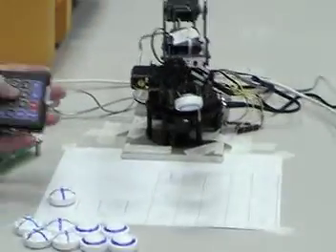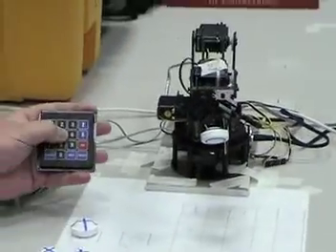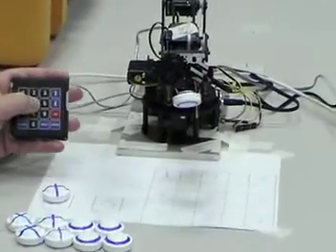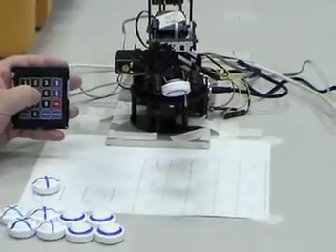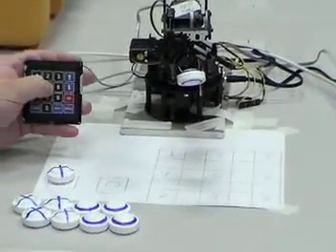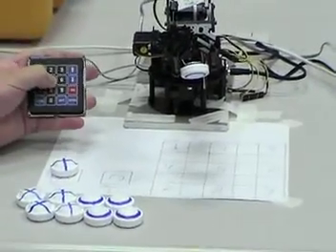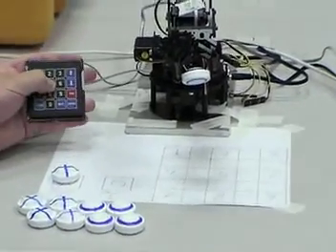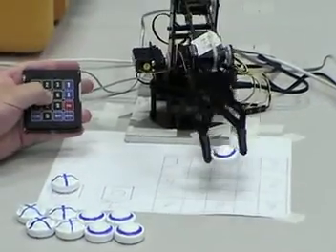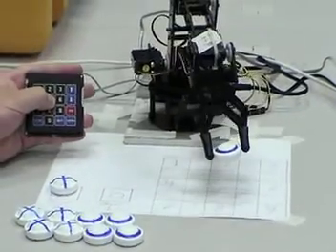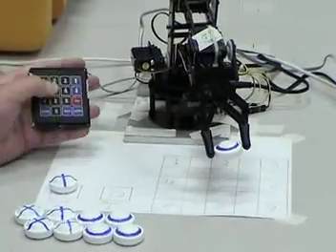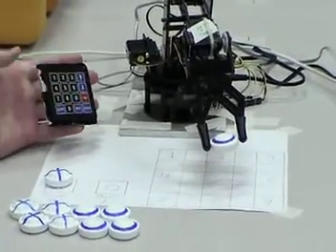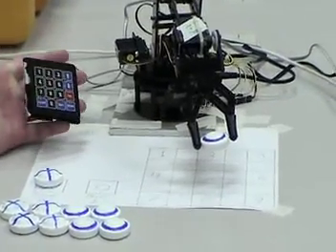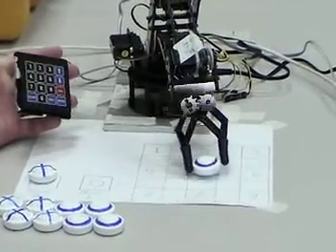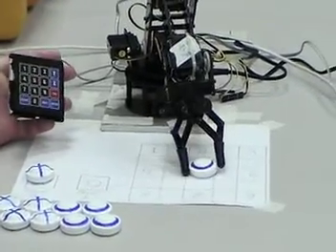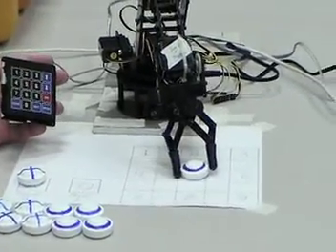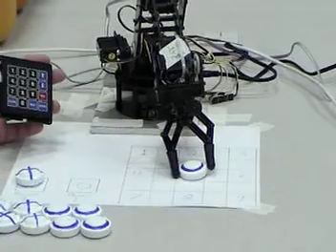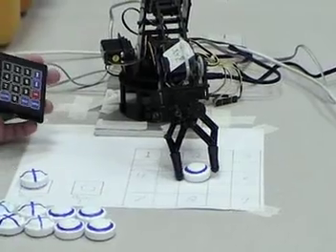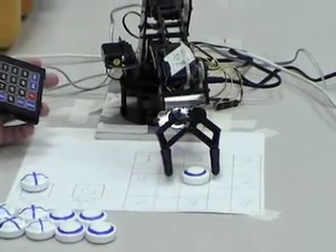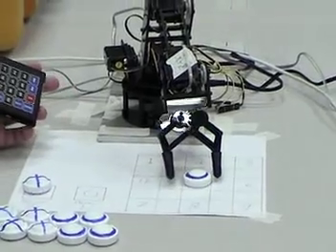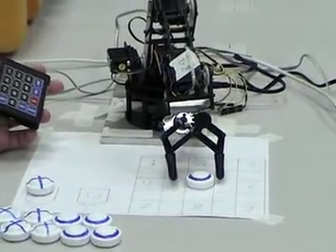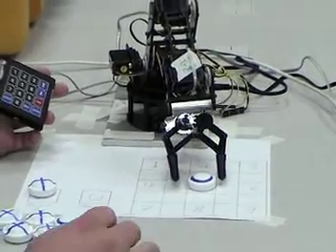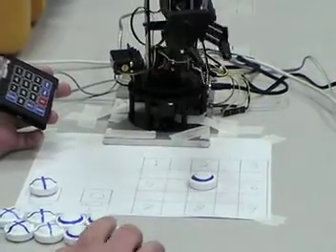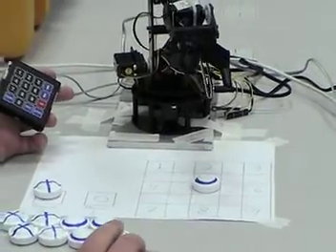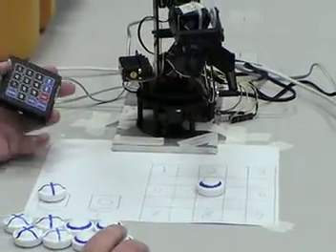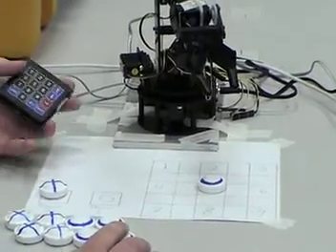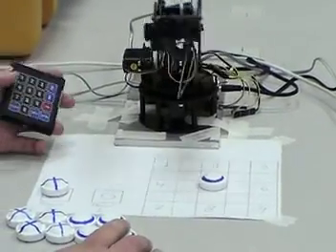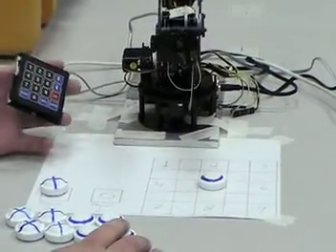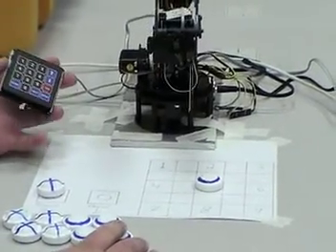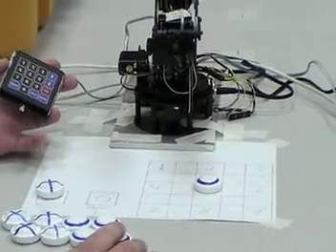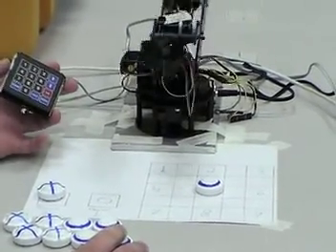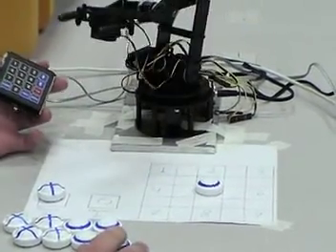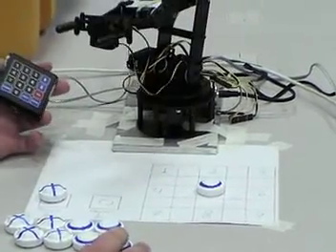We're going to send it to position 5, which is center. And it comes right away and grabs the next piece.